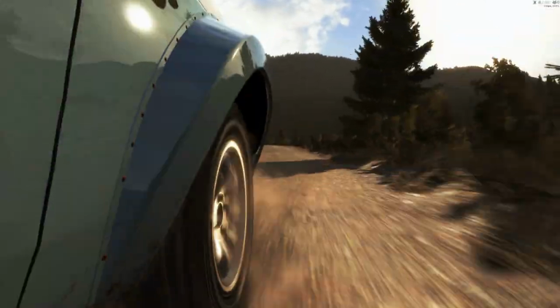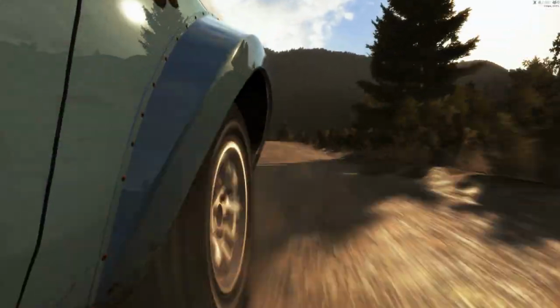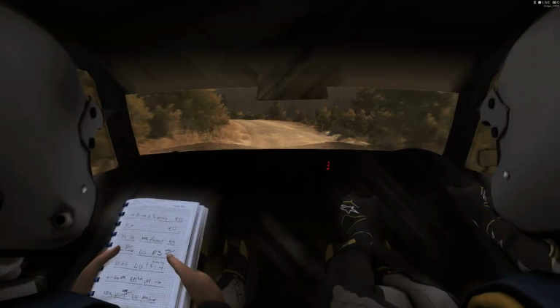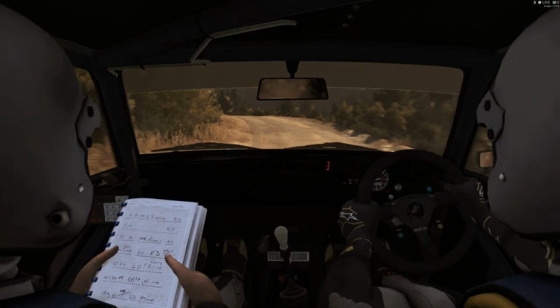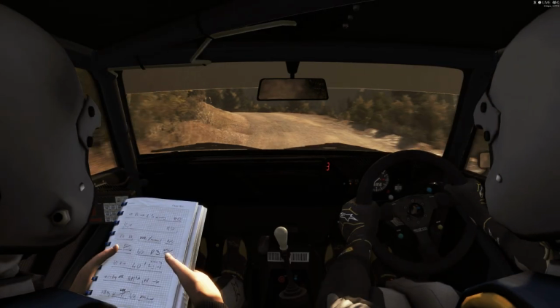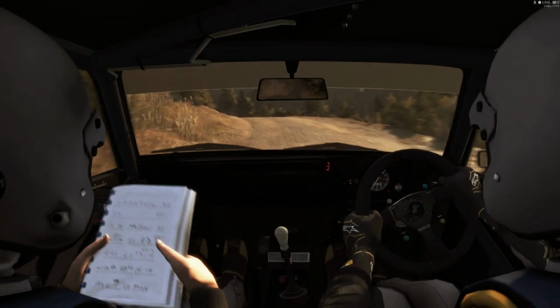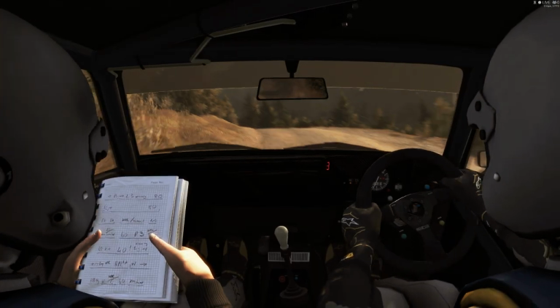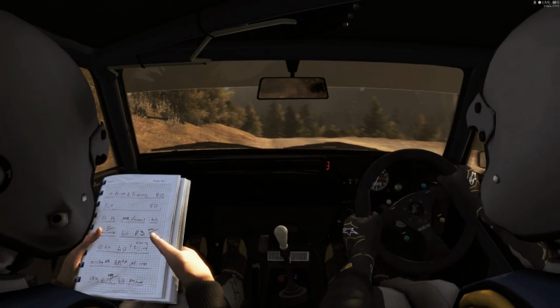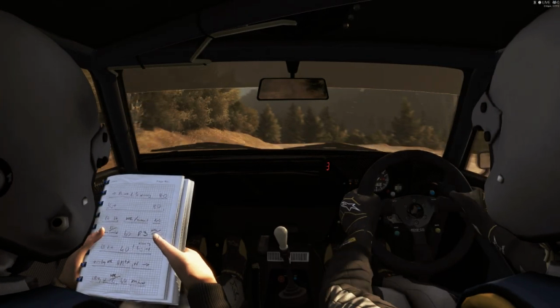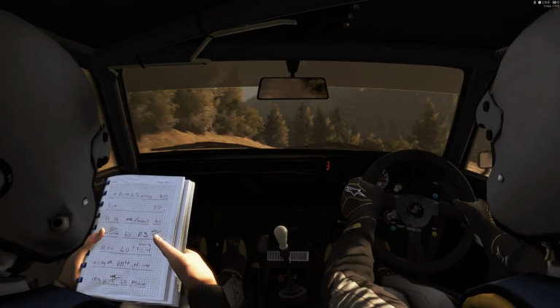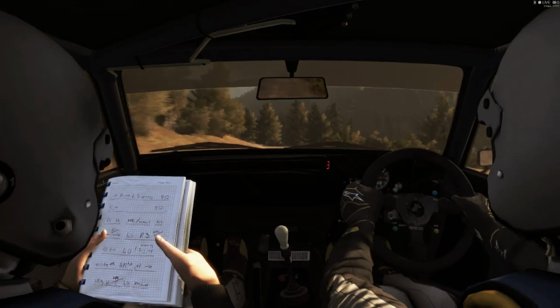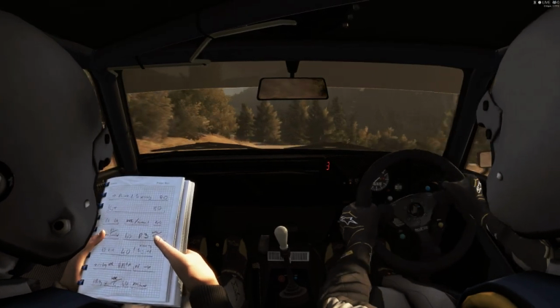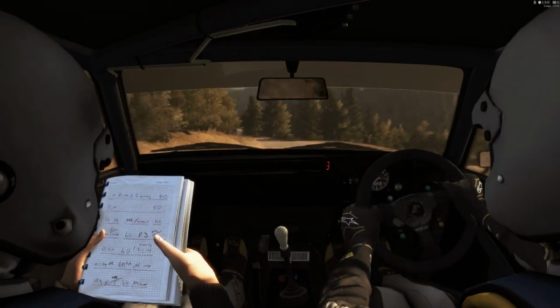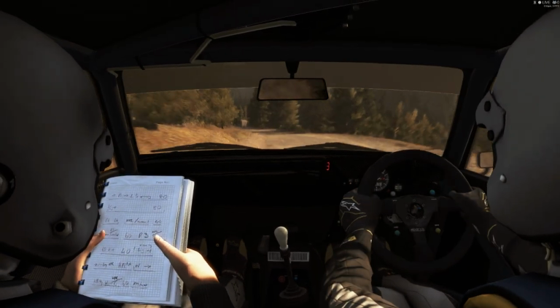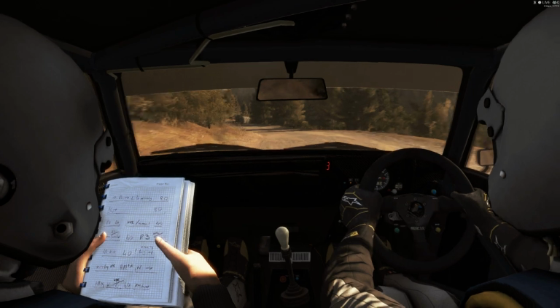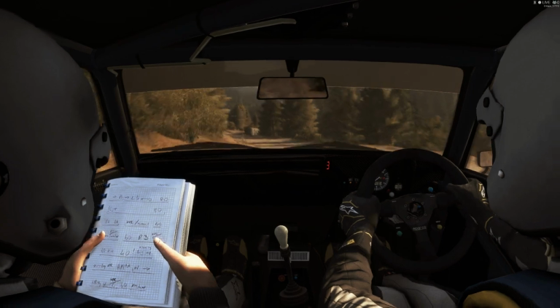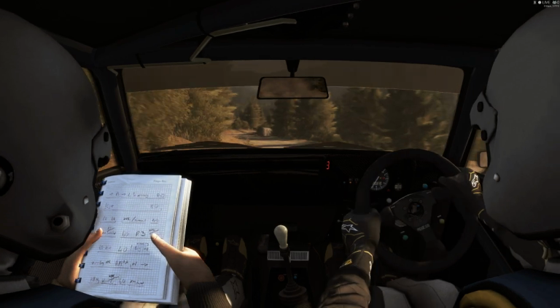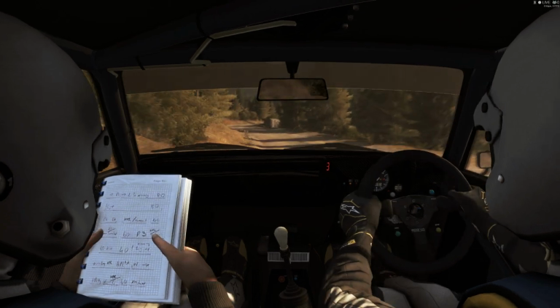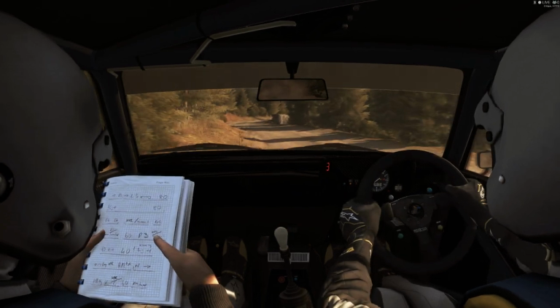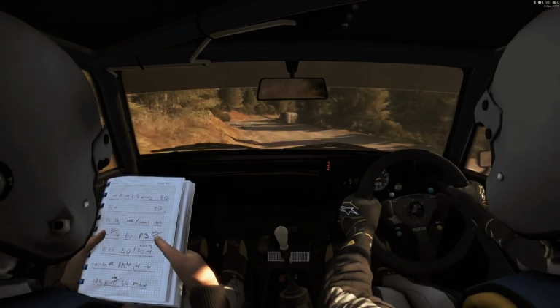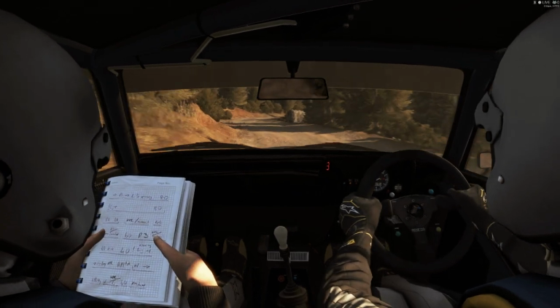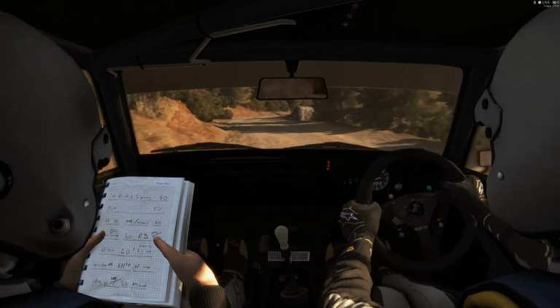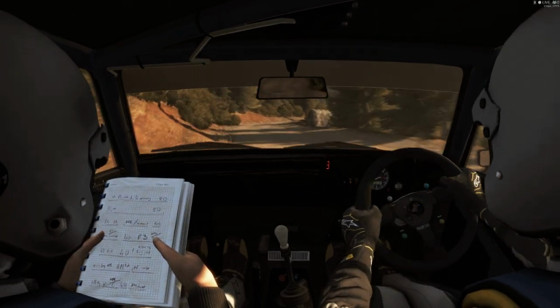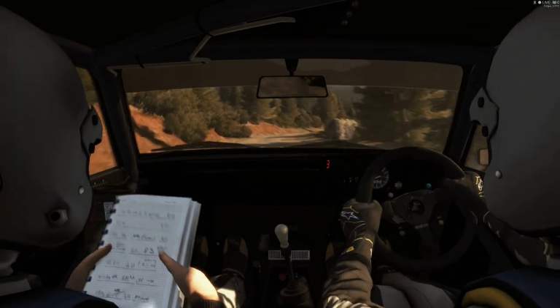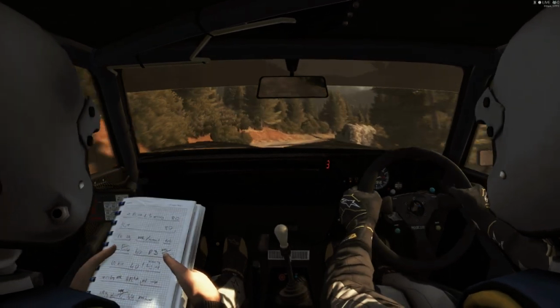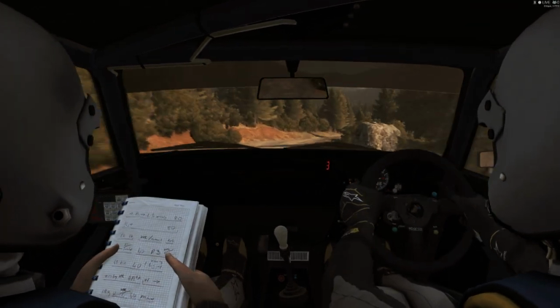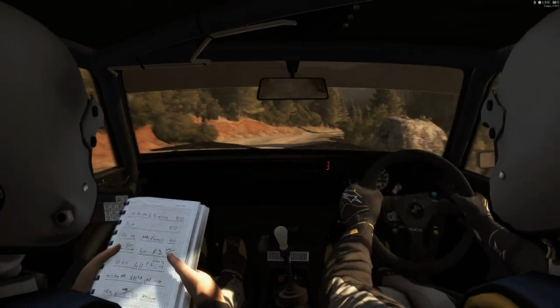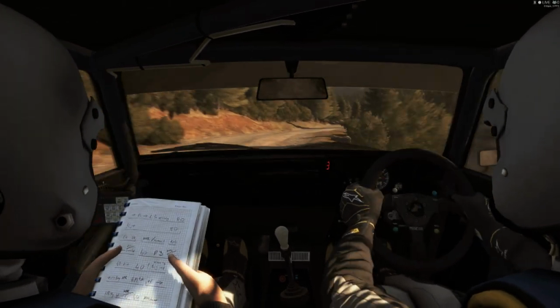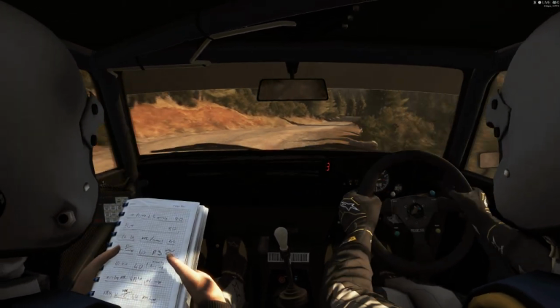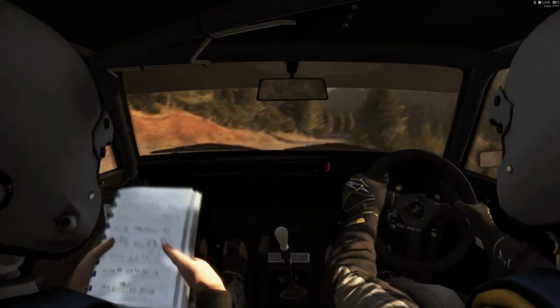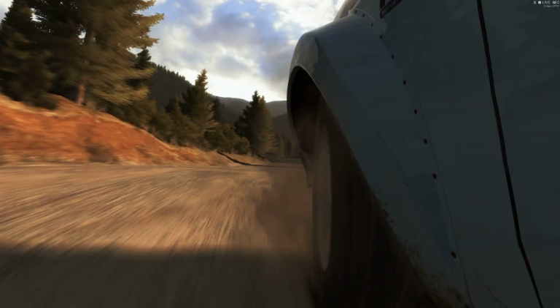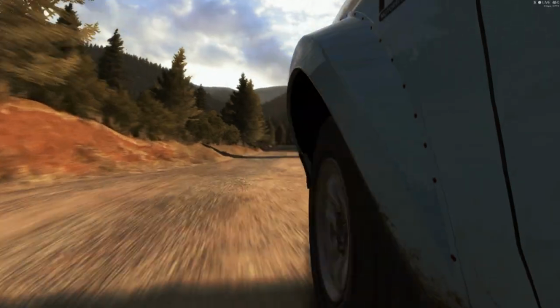It's tight. Right four, don't cut. One hundred.